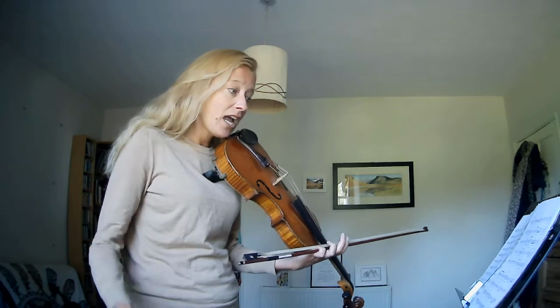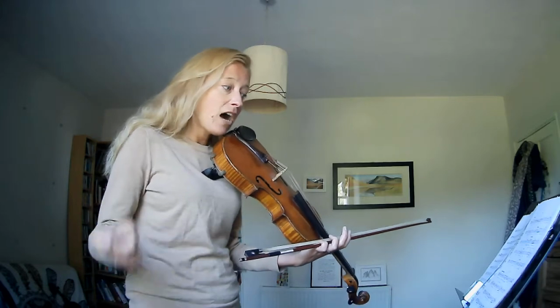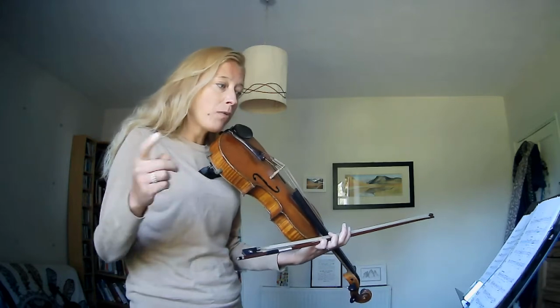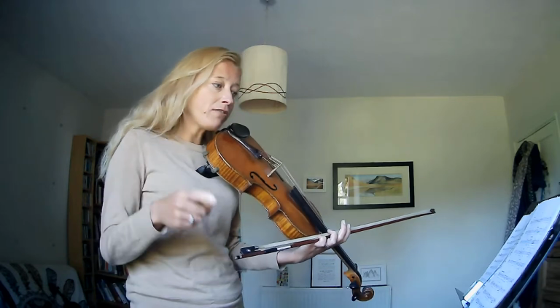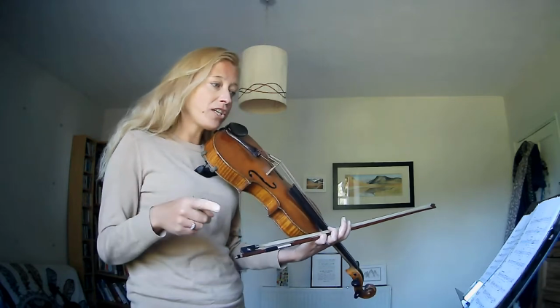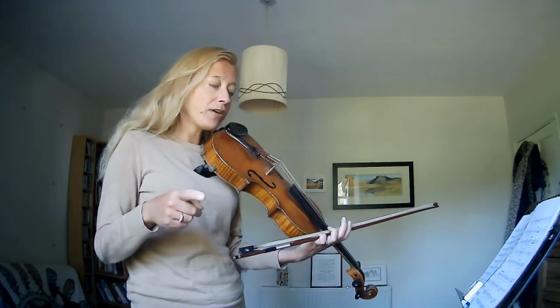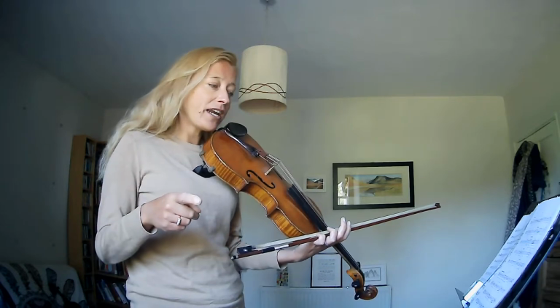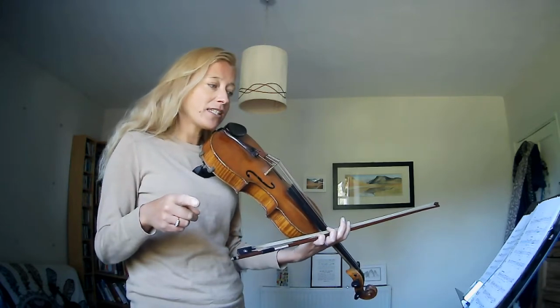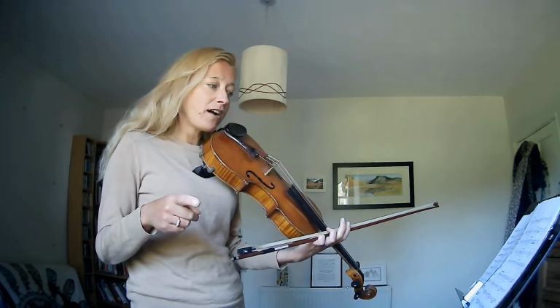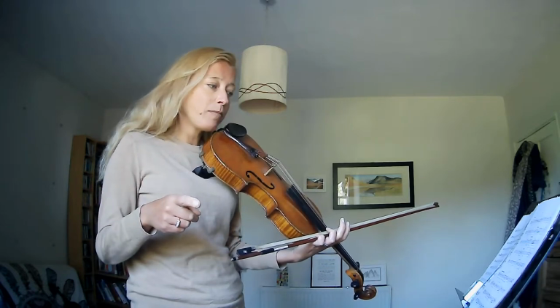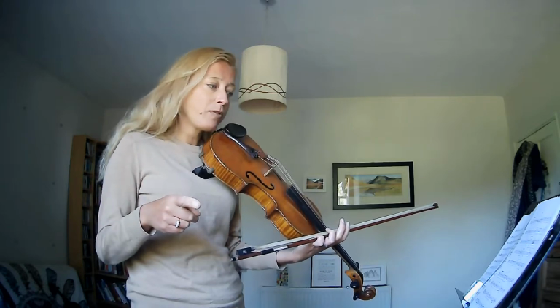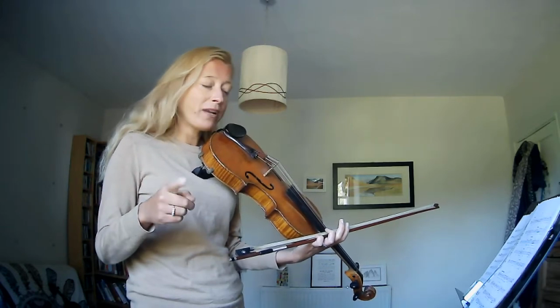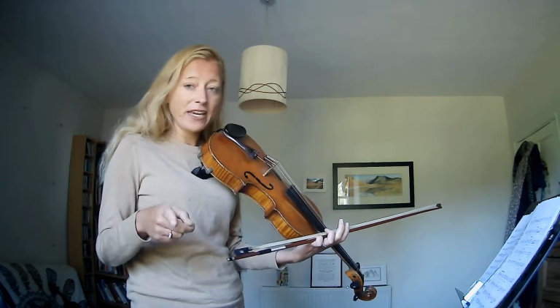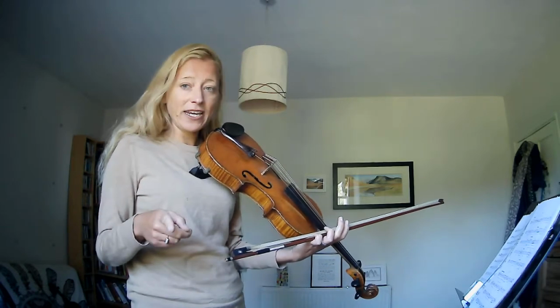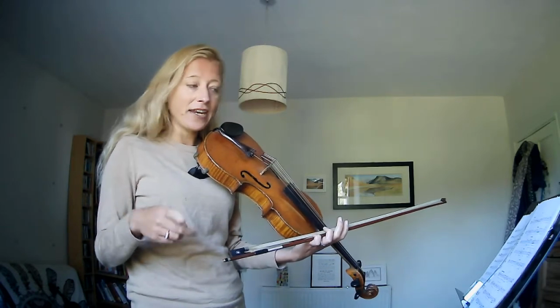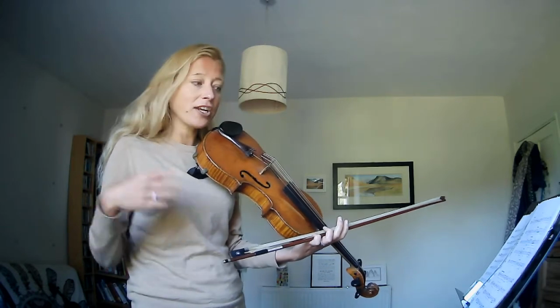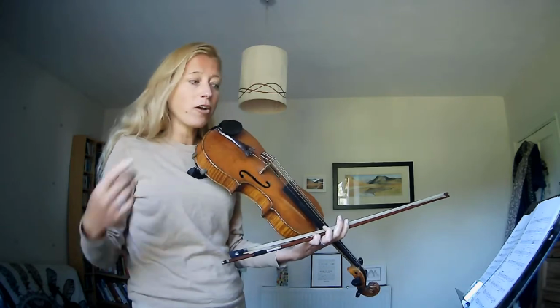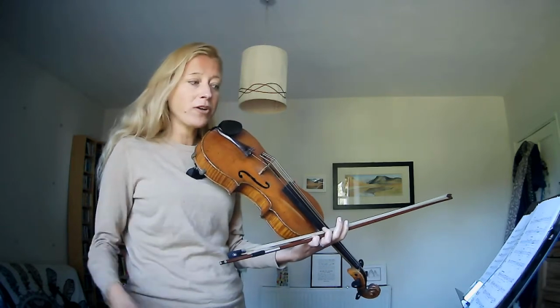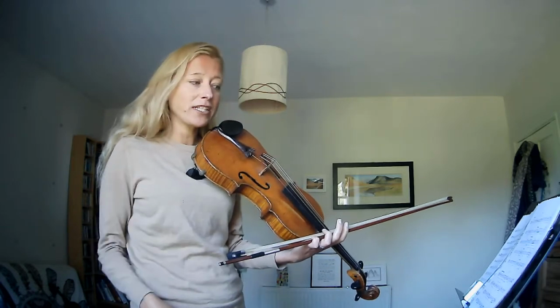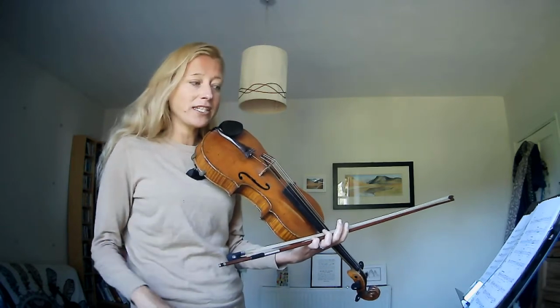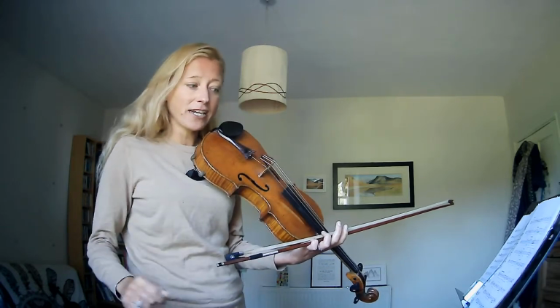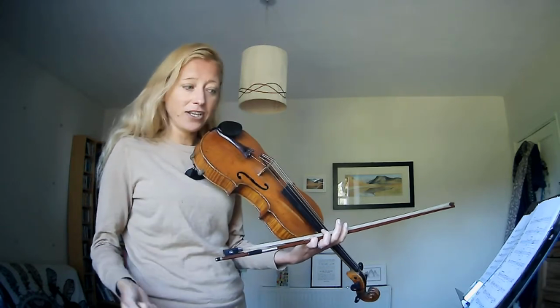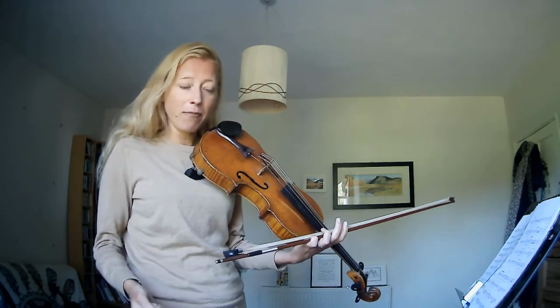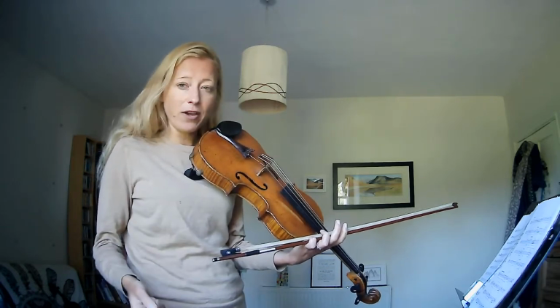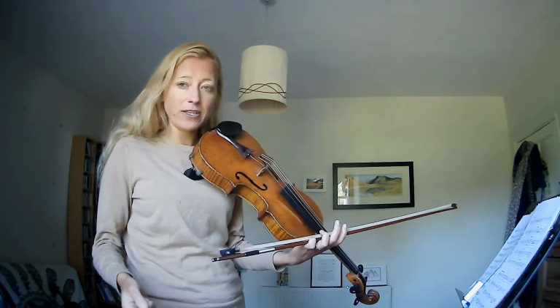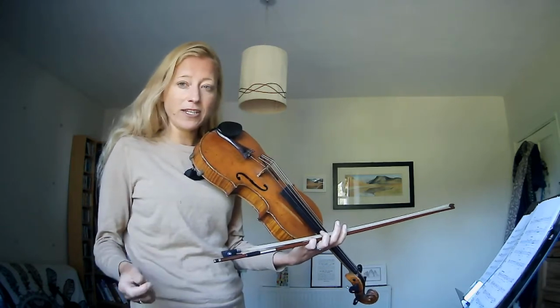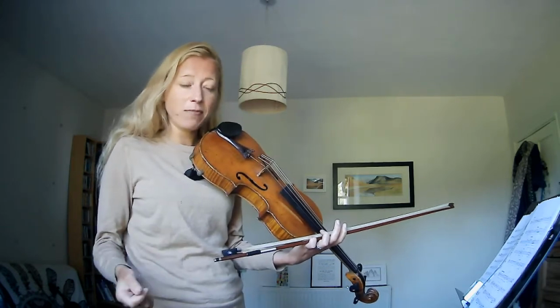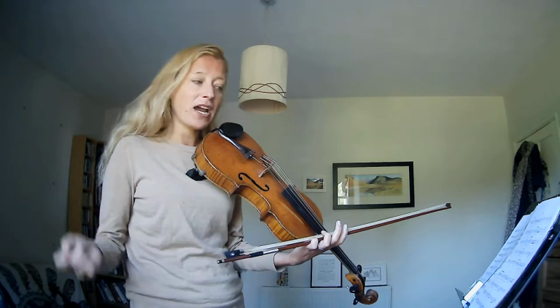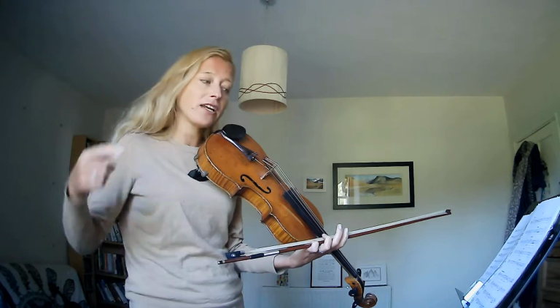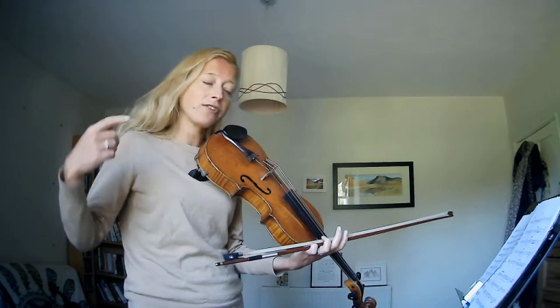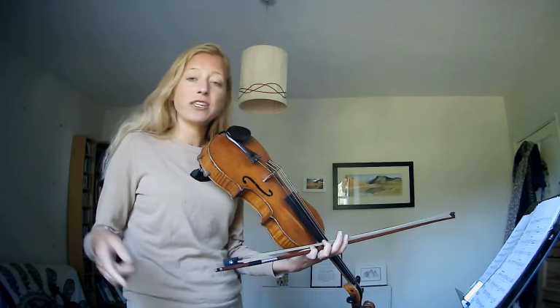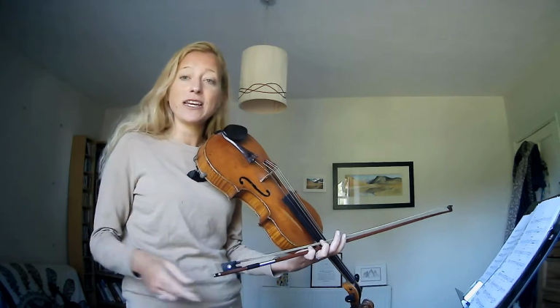What I'll do is I will play that again and go on into the second time bar this time and go to the end.